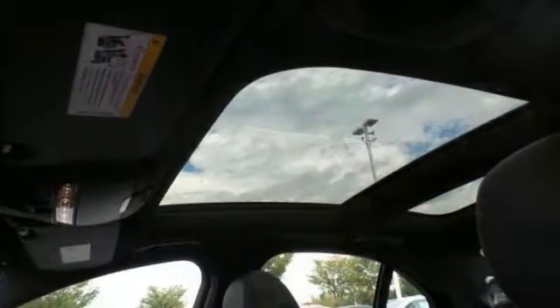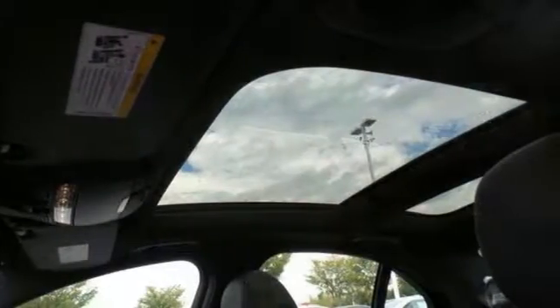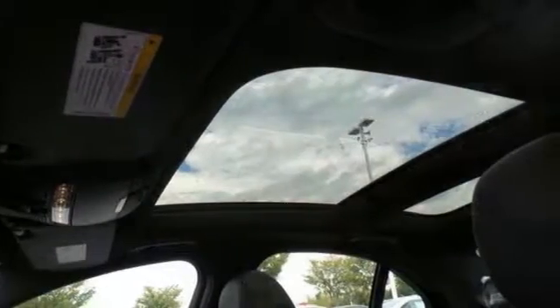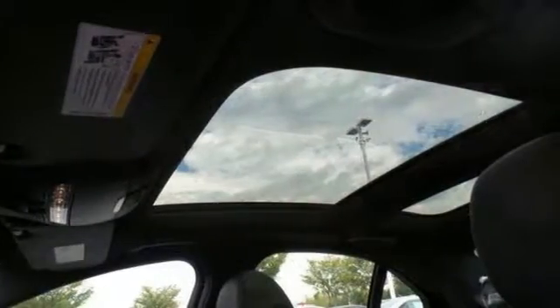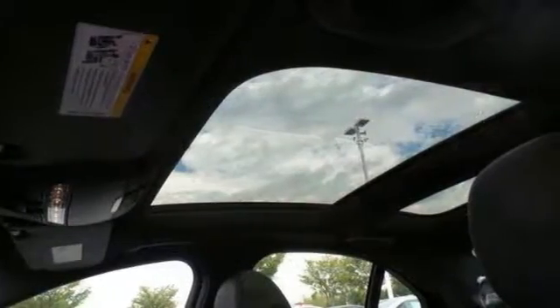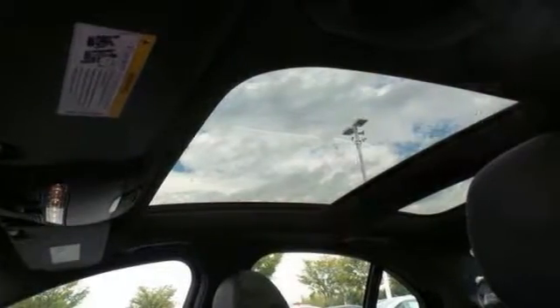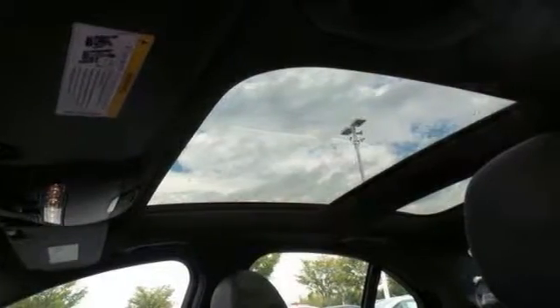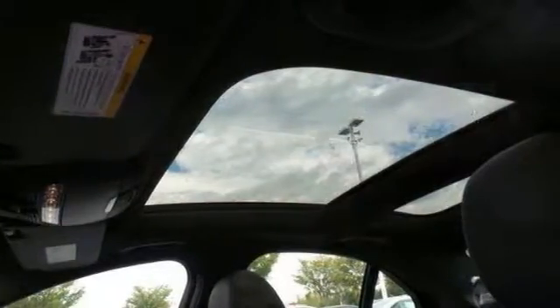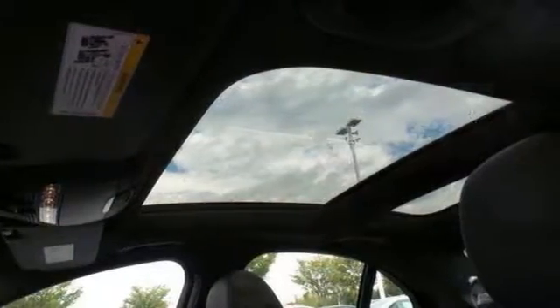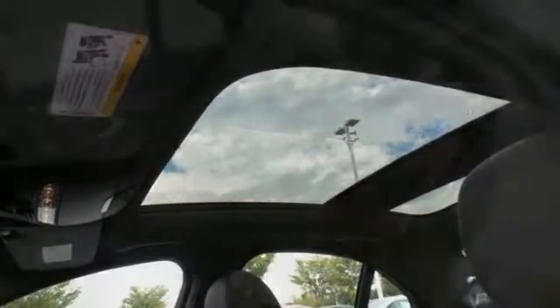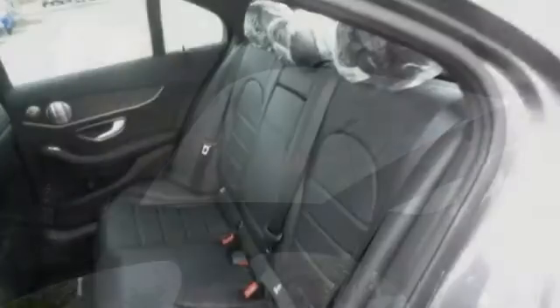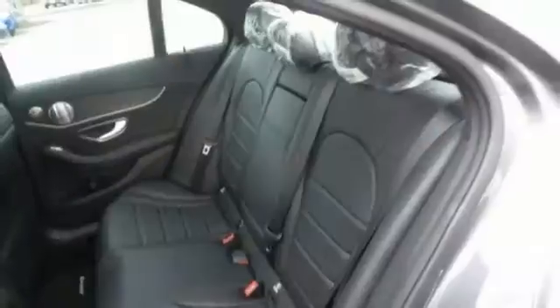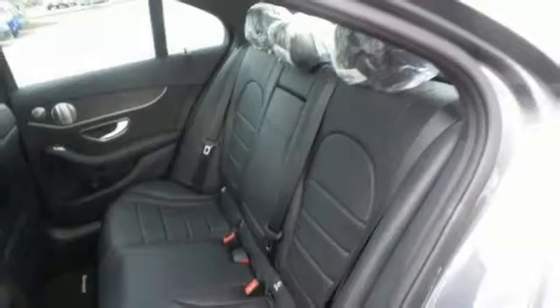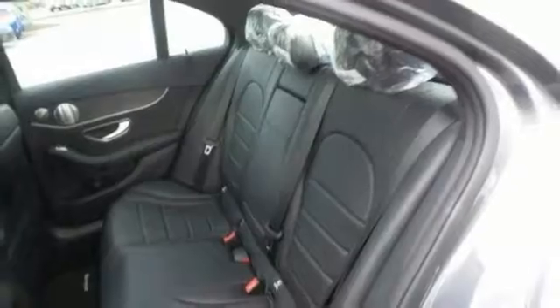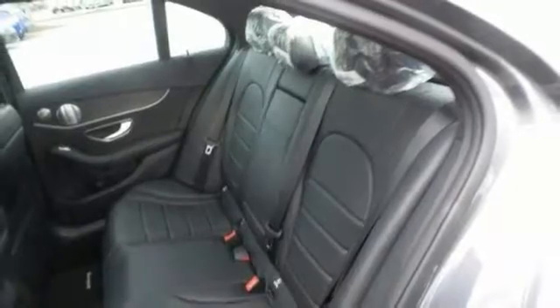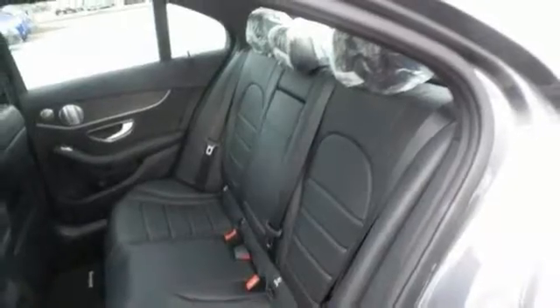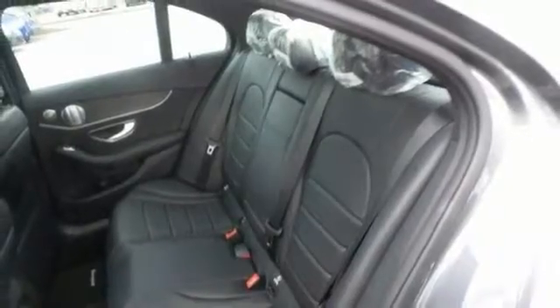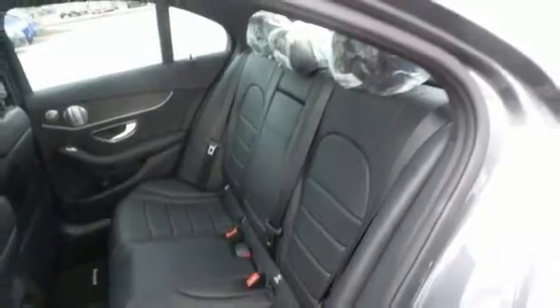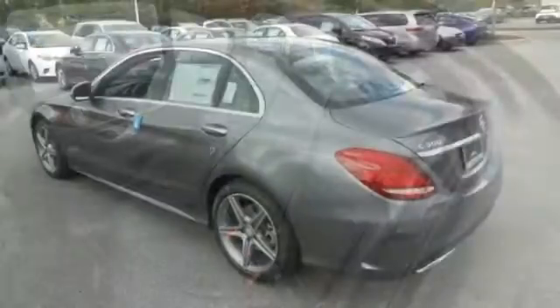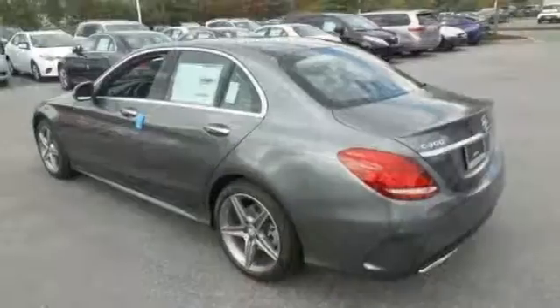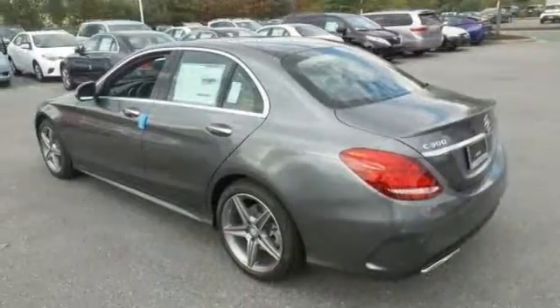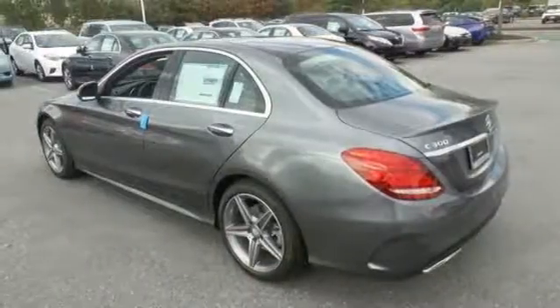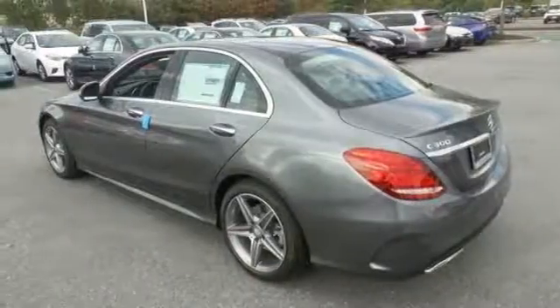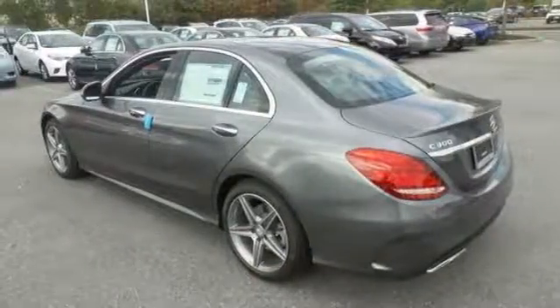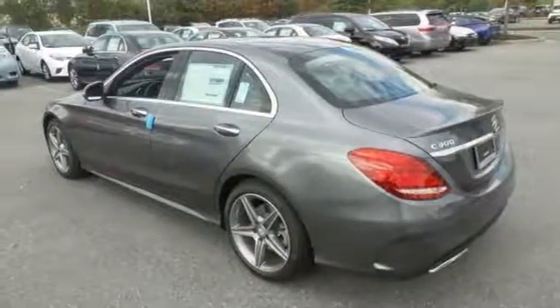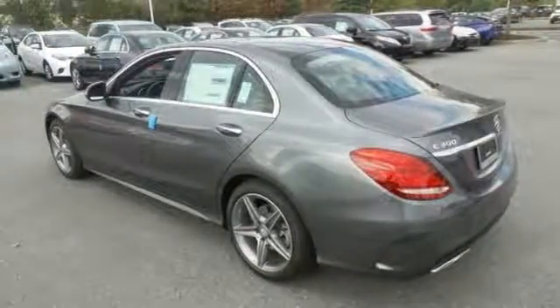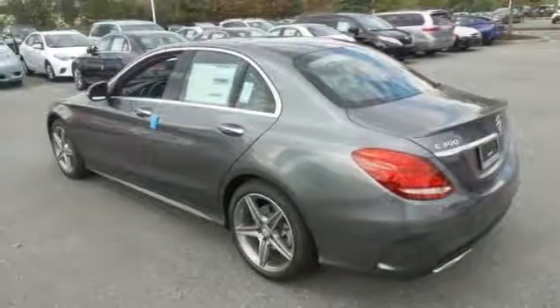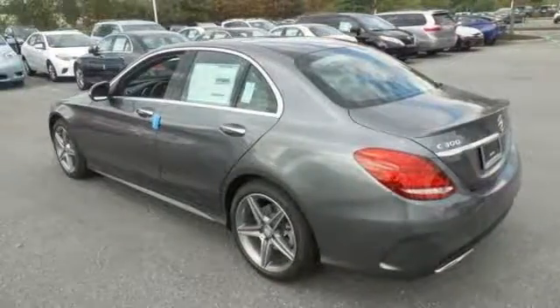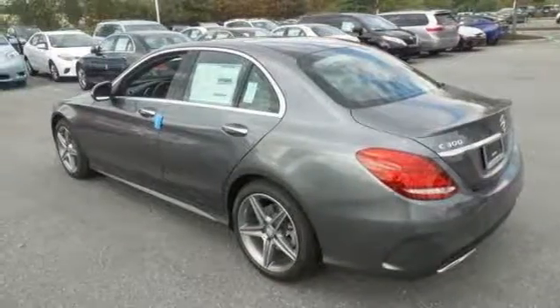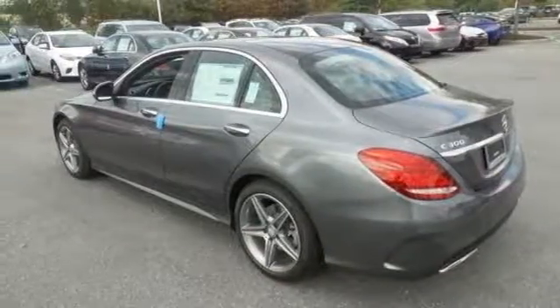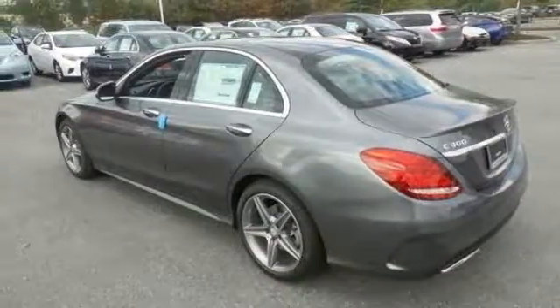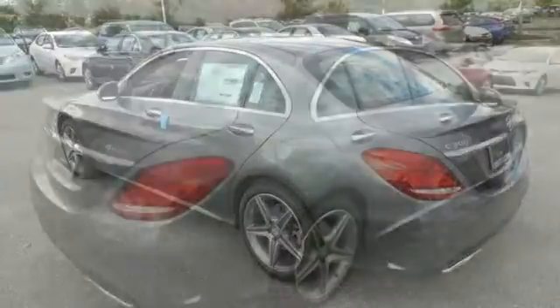Comes with high output alloy wheels, command system, sunroof, climate control, backup camera, and heated premium seating. Come see us today.